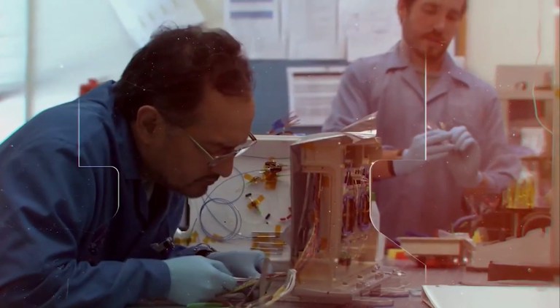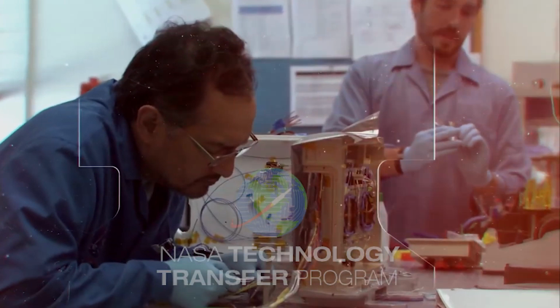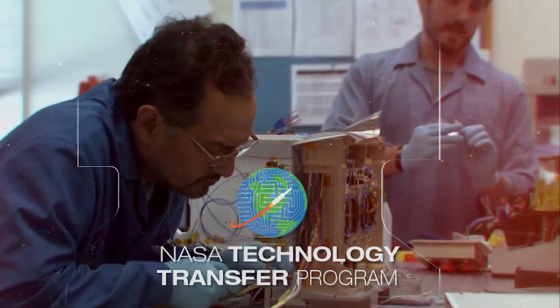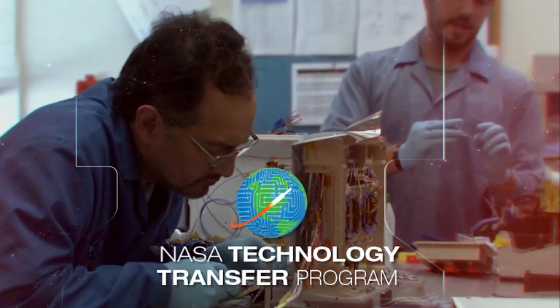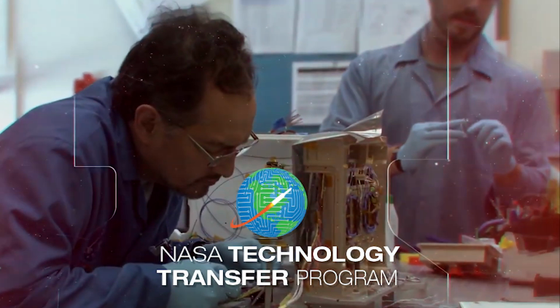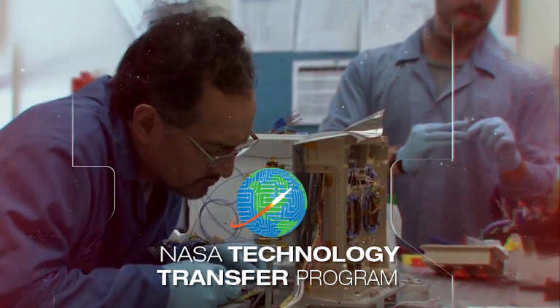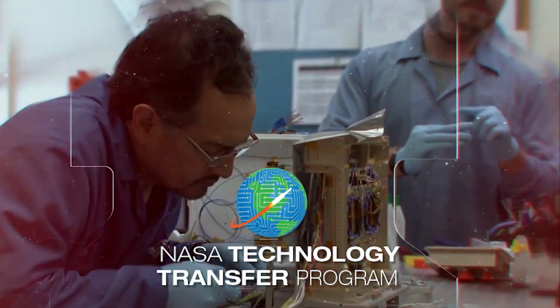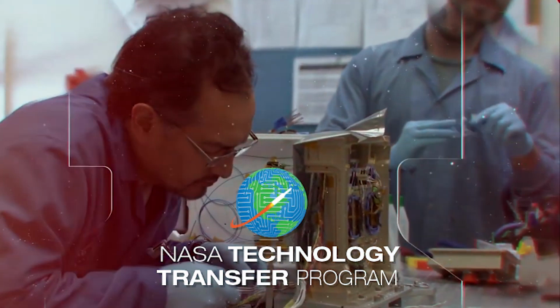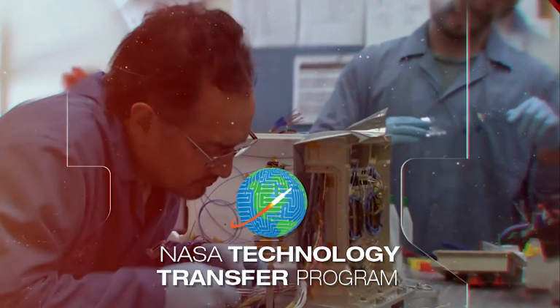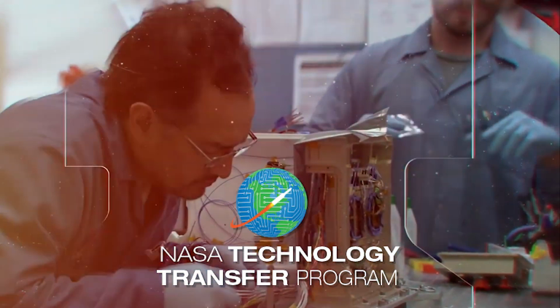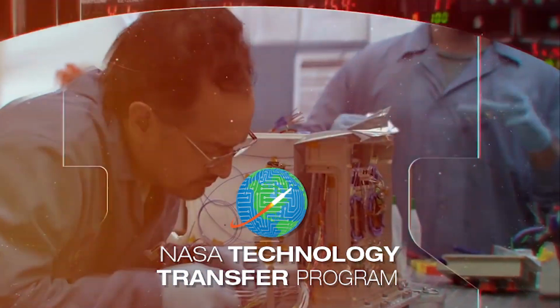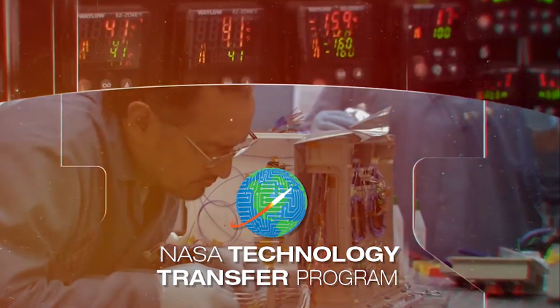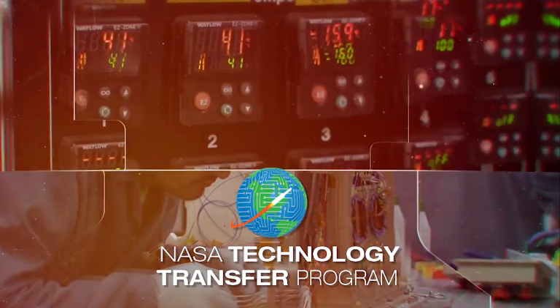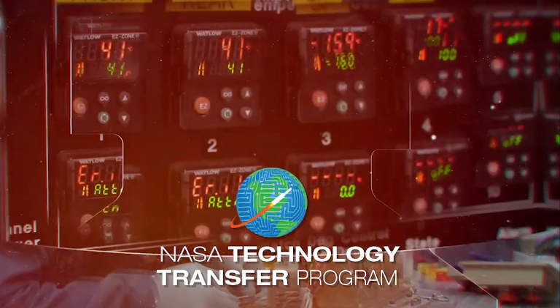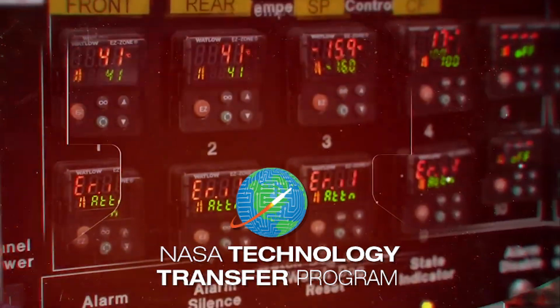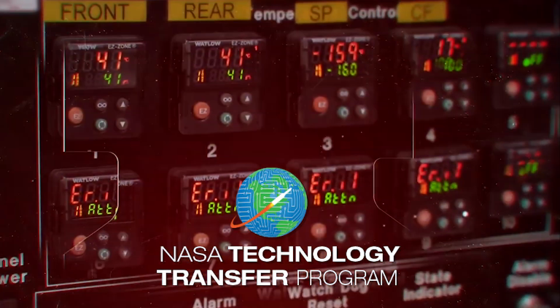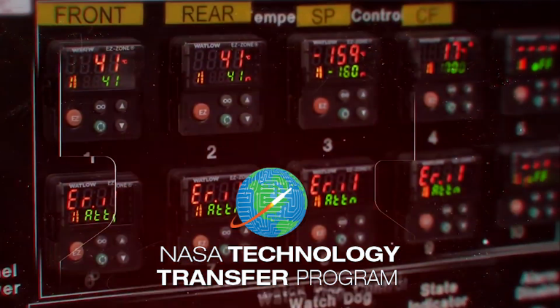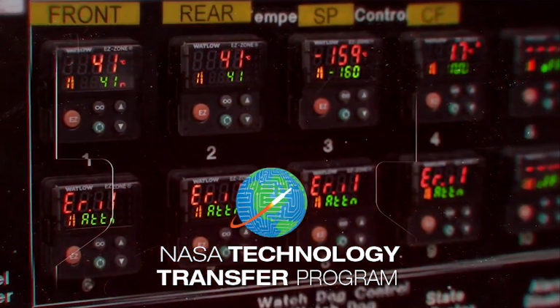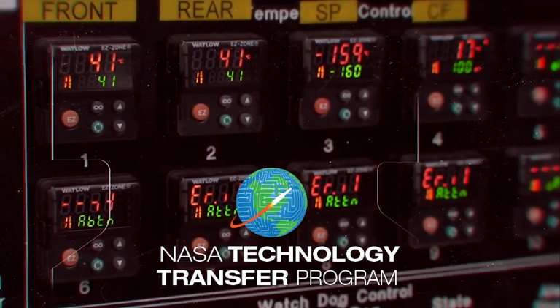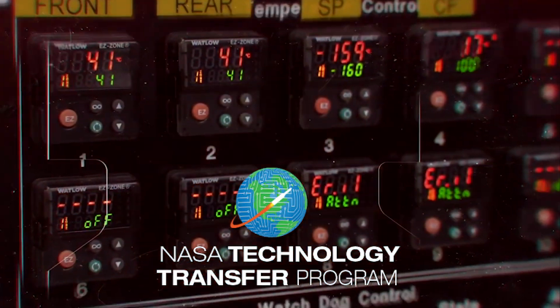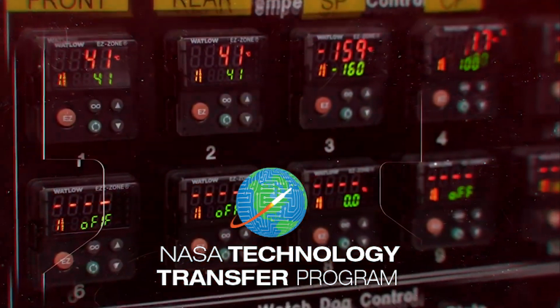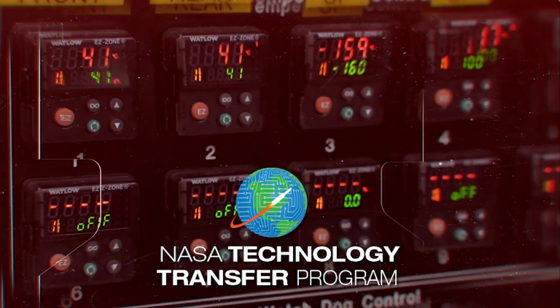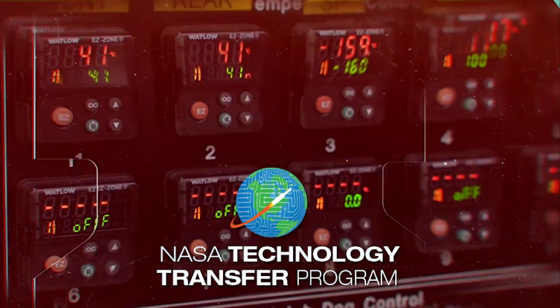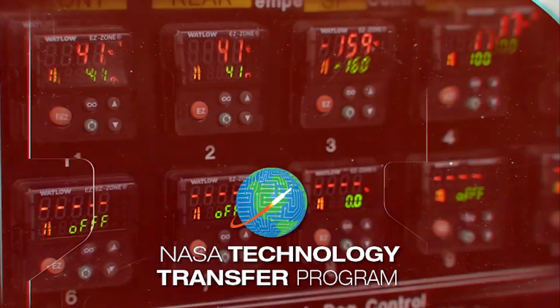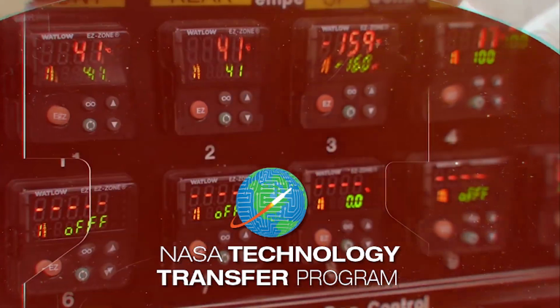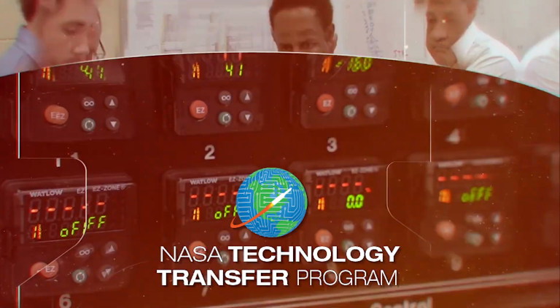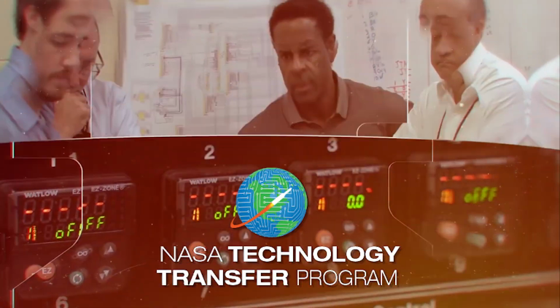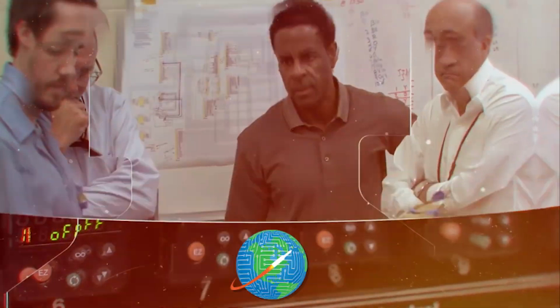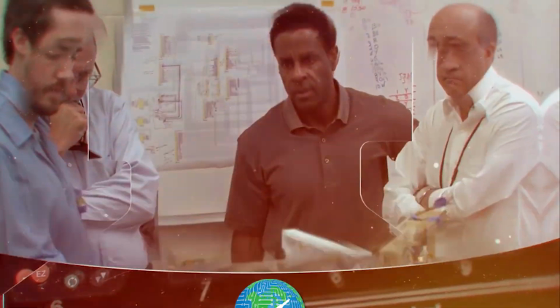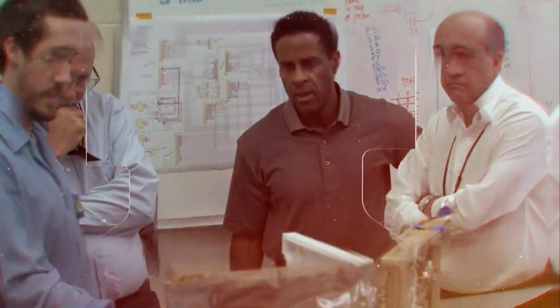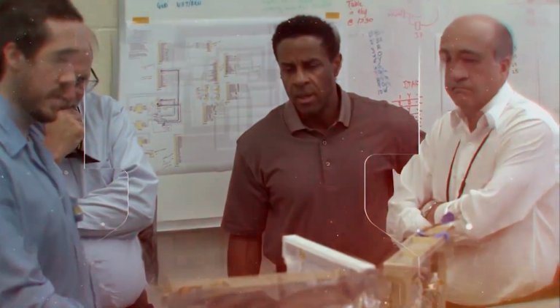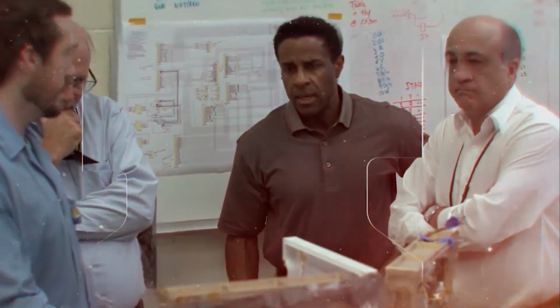You have challenges. NASA has innovation and research to help.